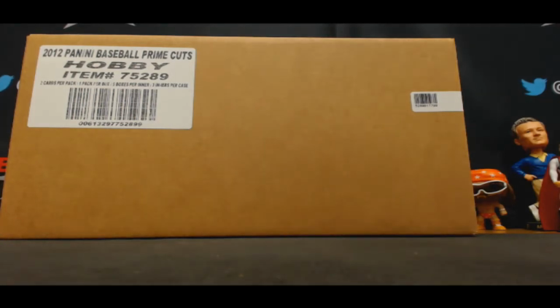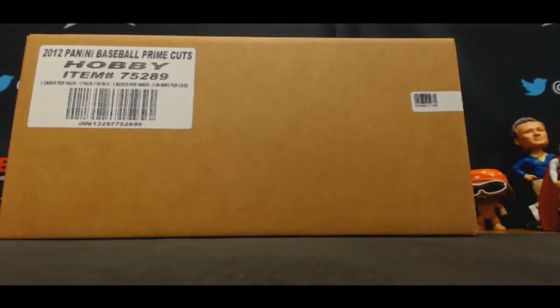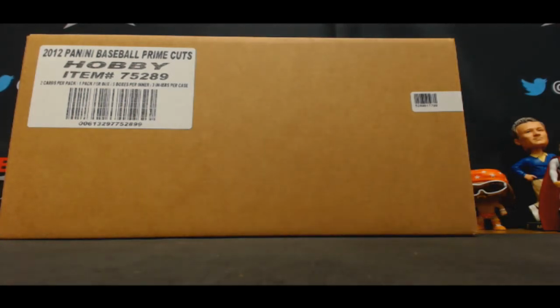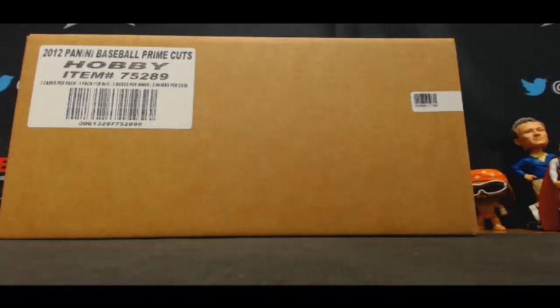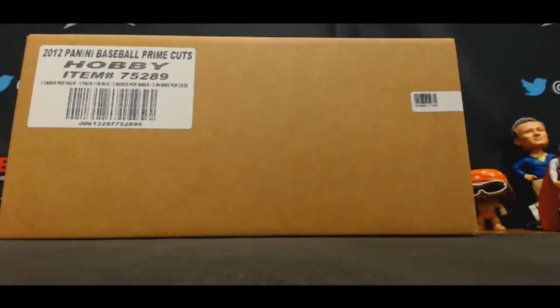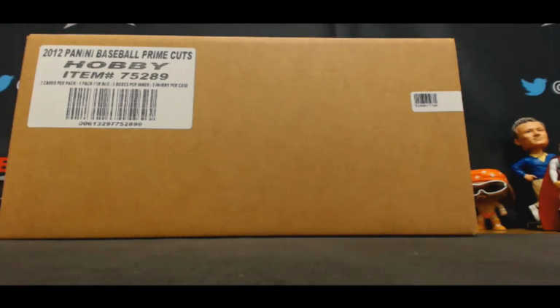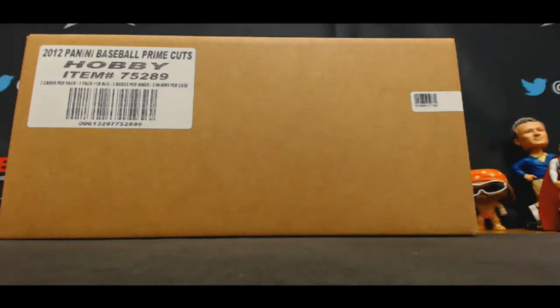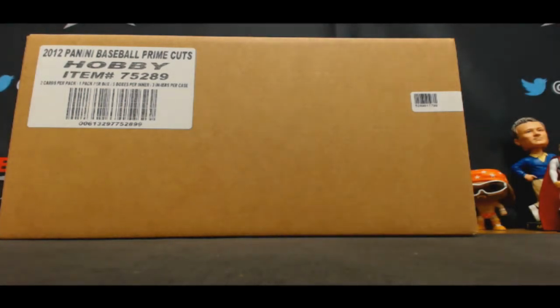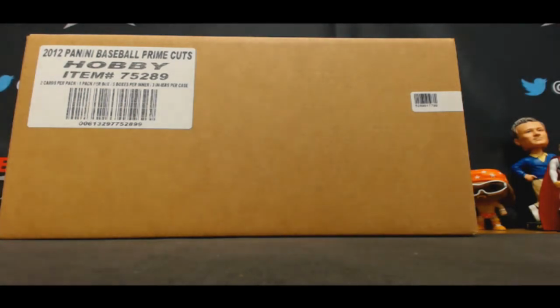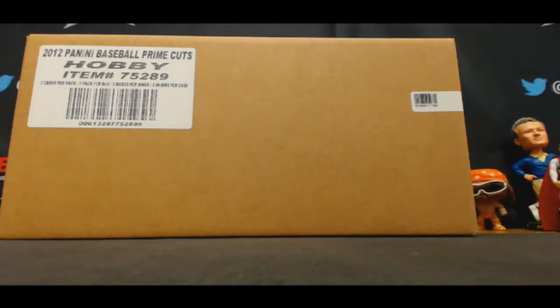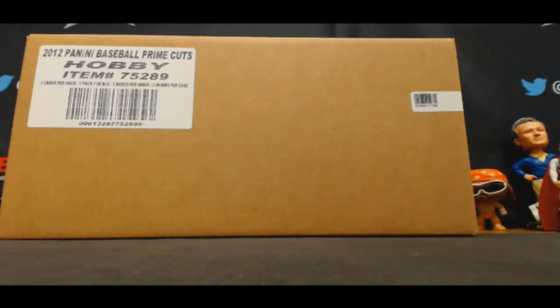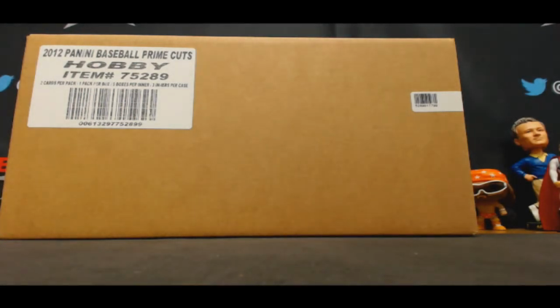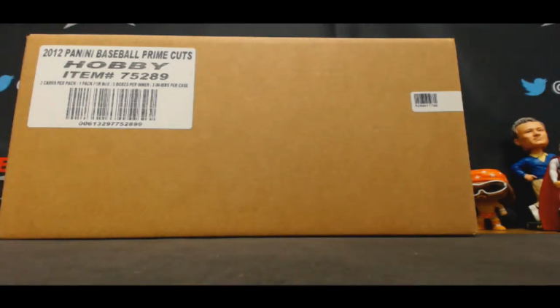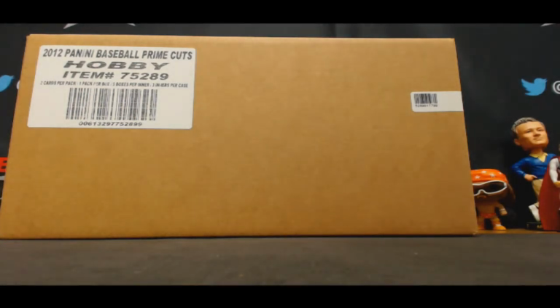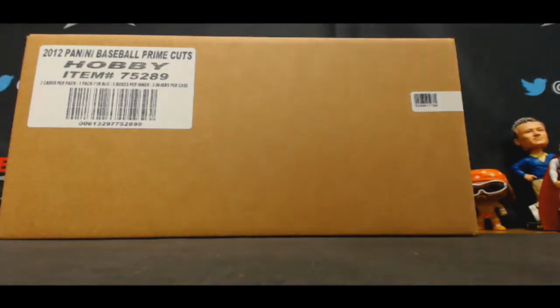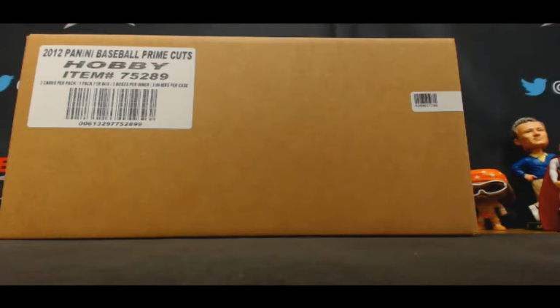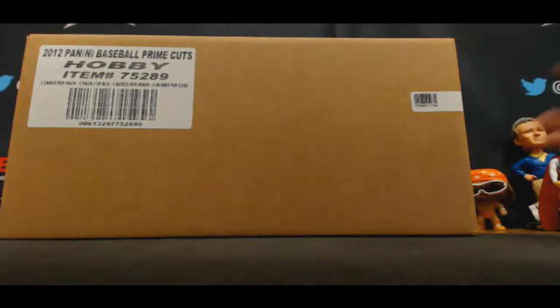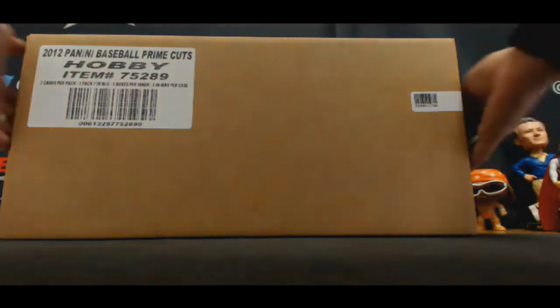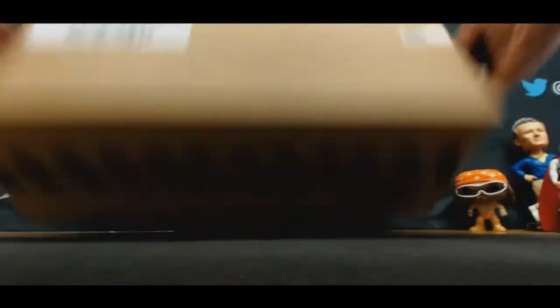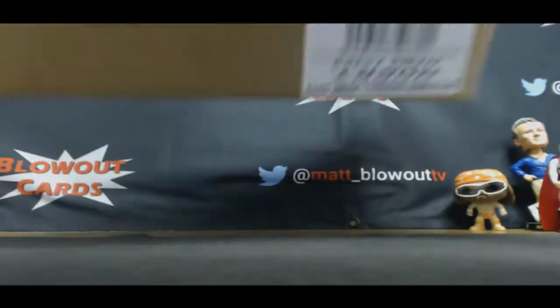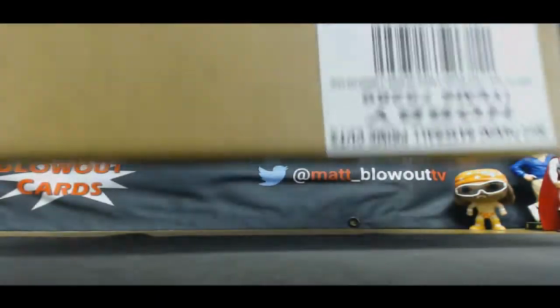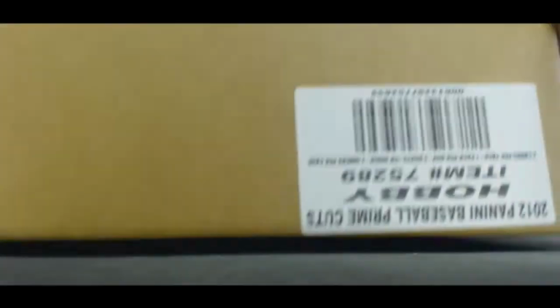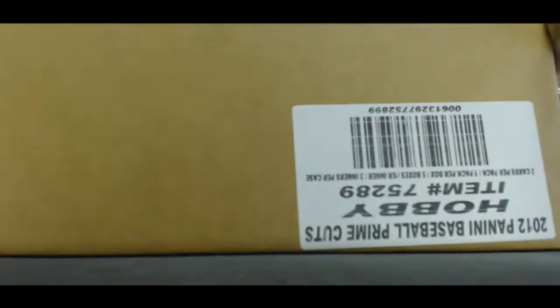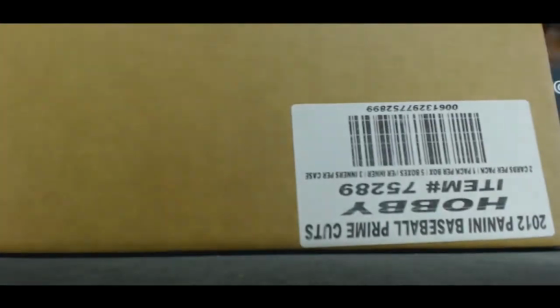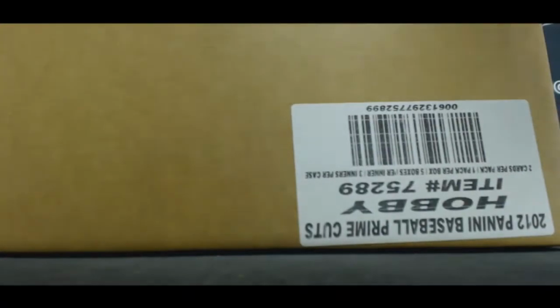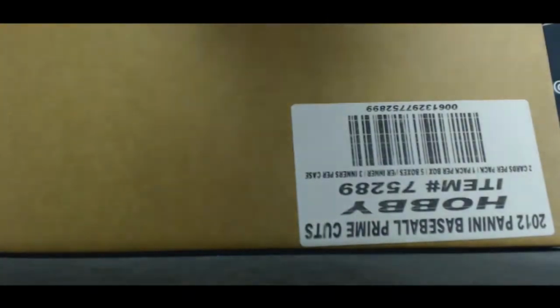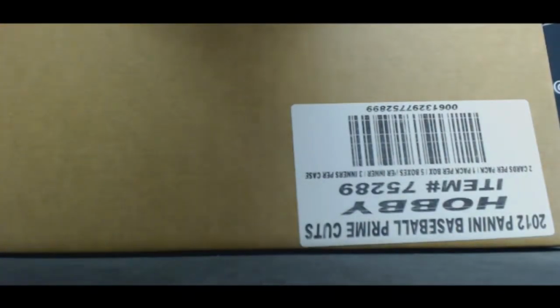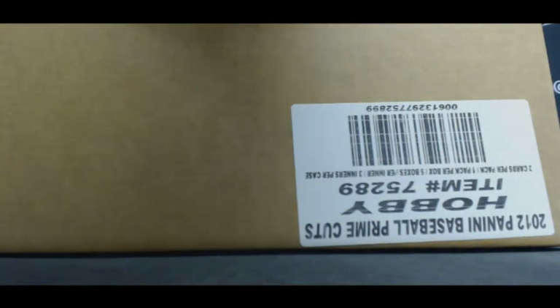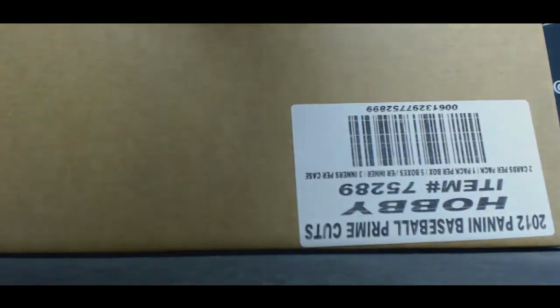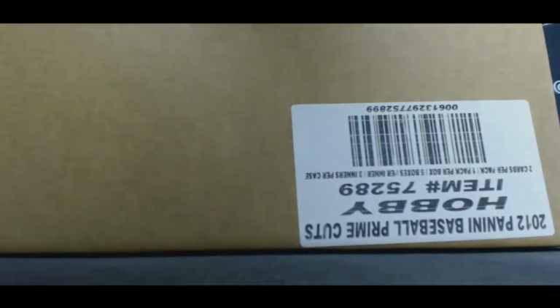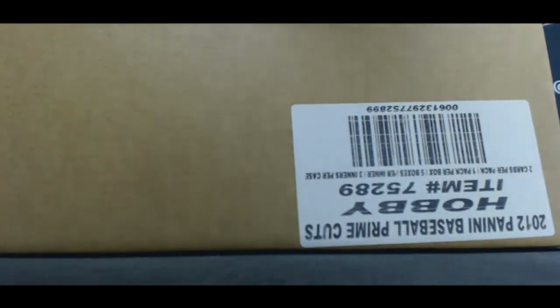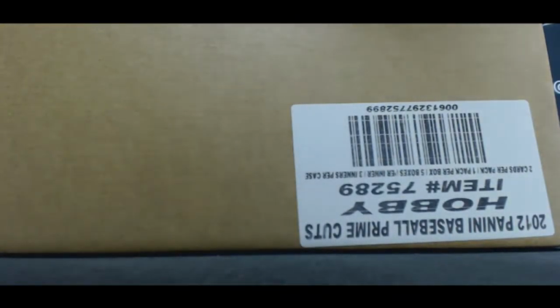Alright guys, we got Joe here who's going to do a 15-box master case of 2012 Prime Cuts Baseball. Let's rock and roll buddy, good luck.